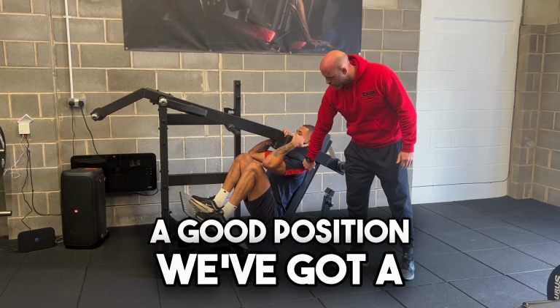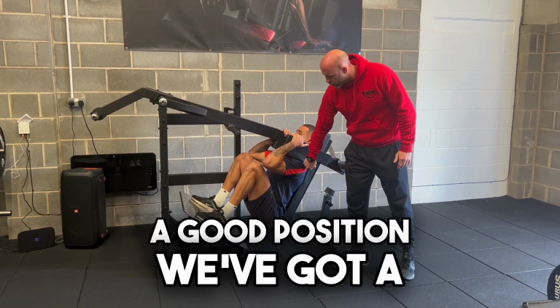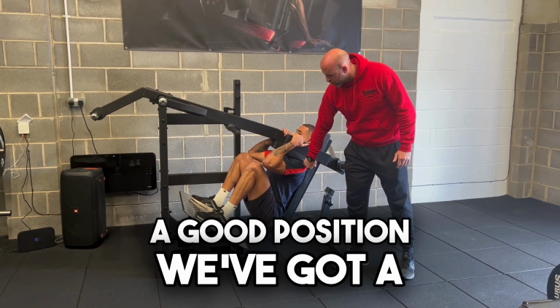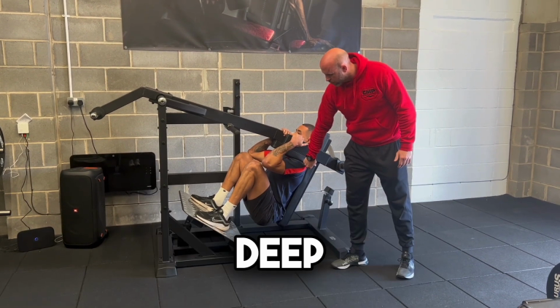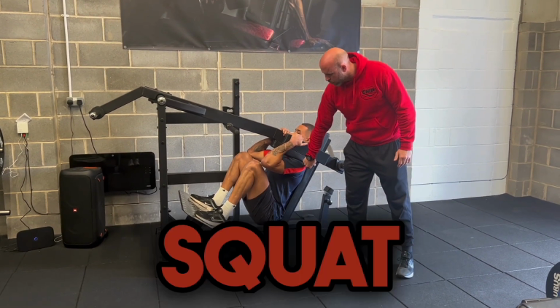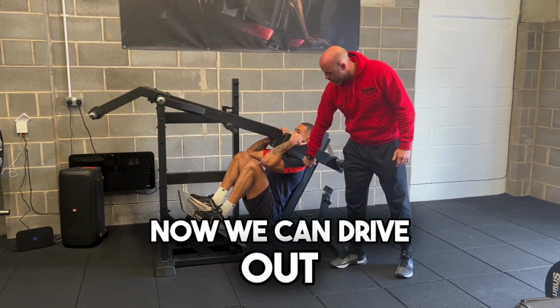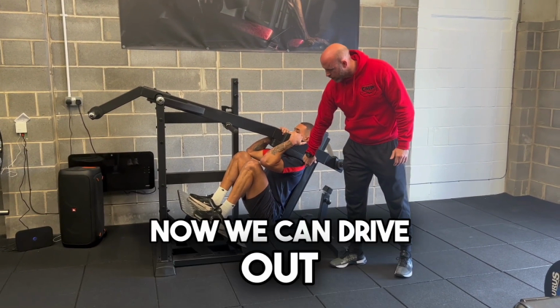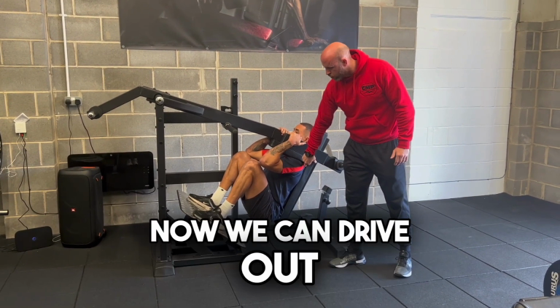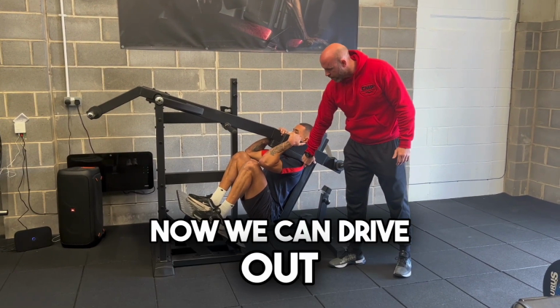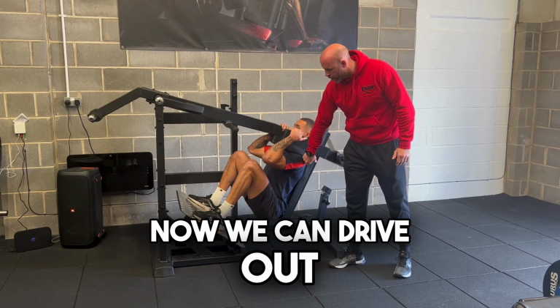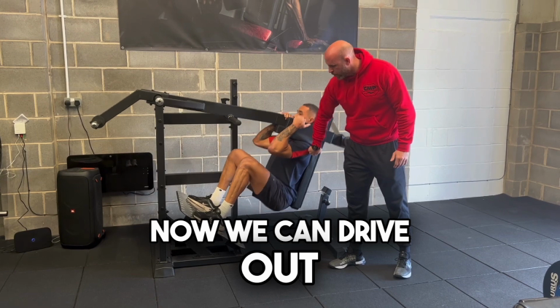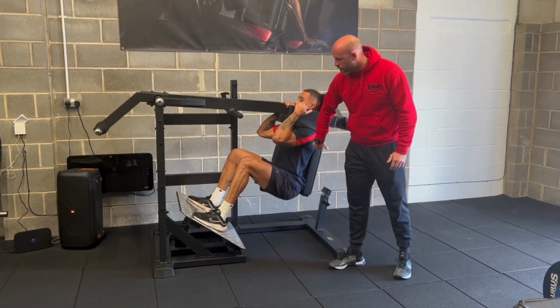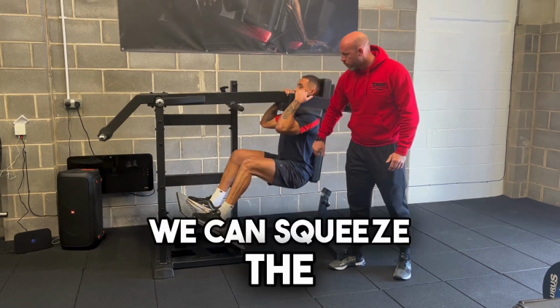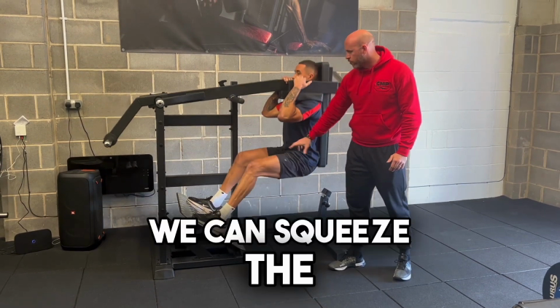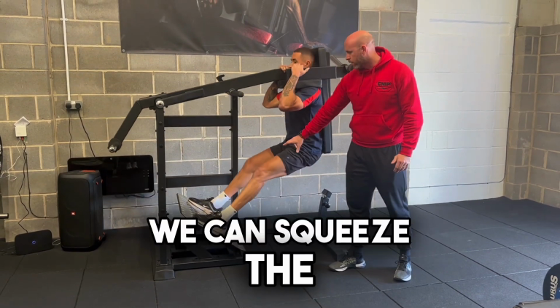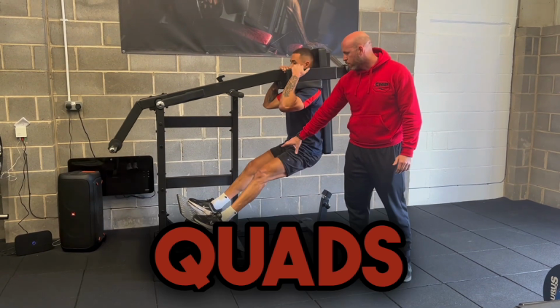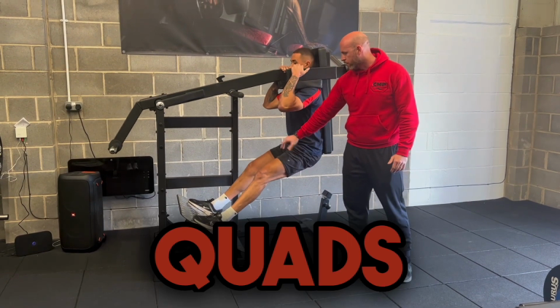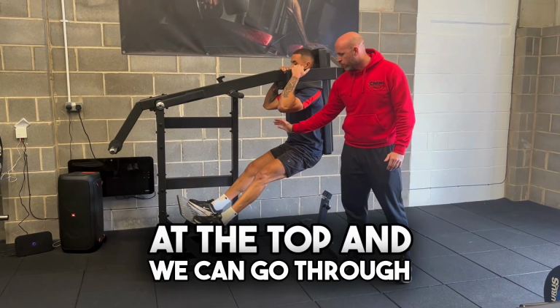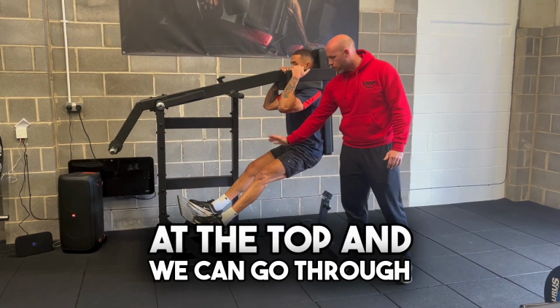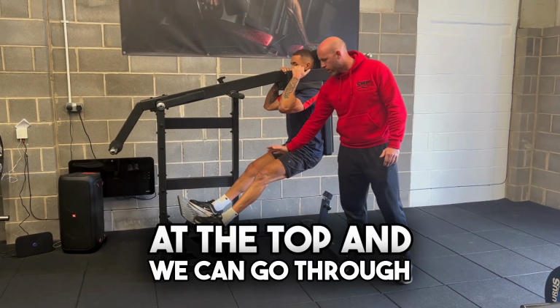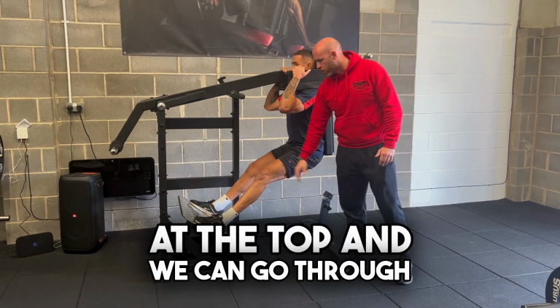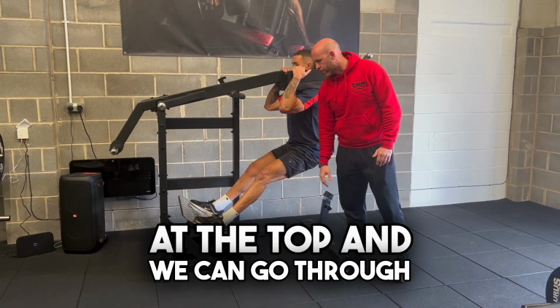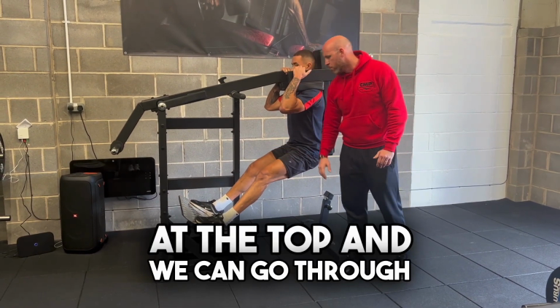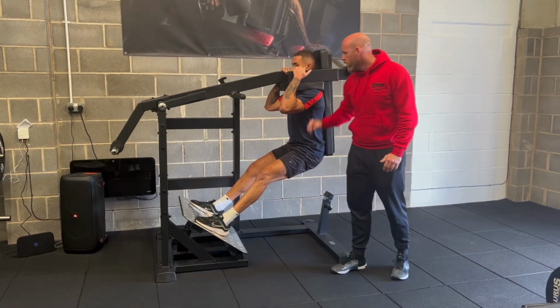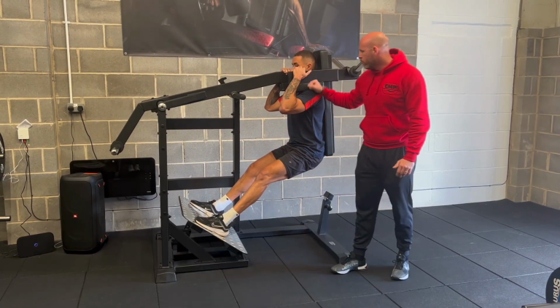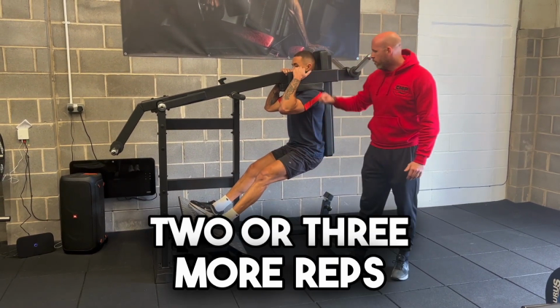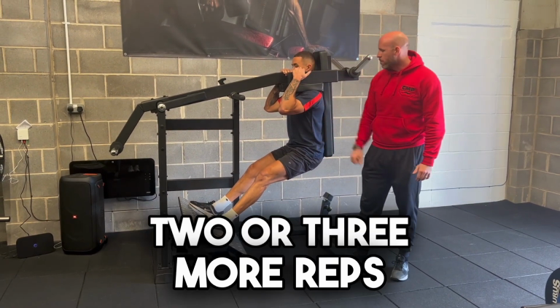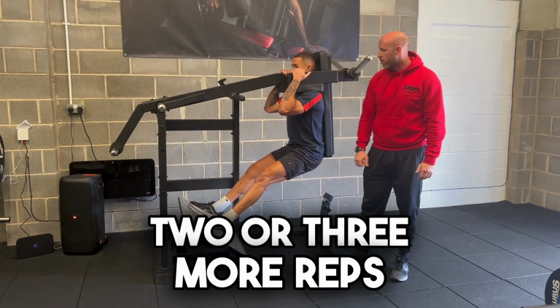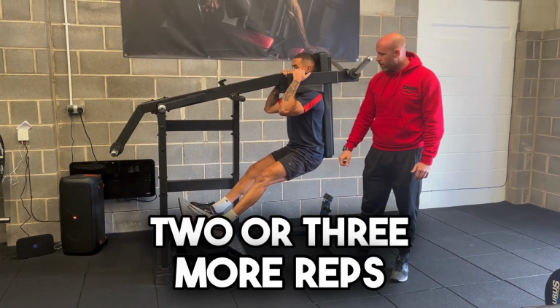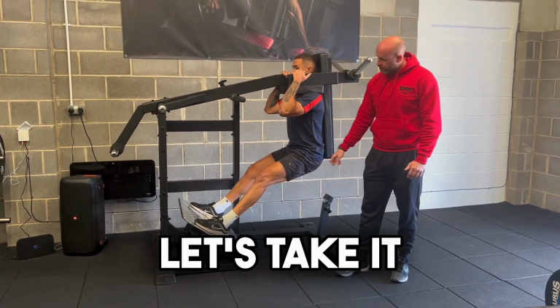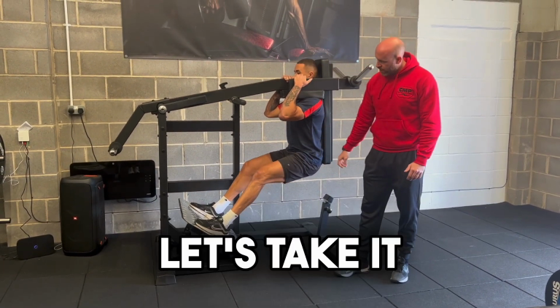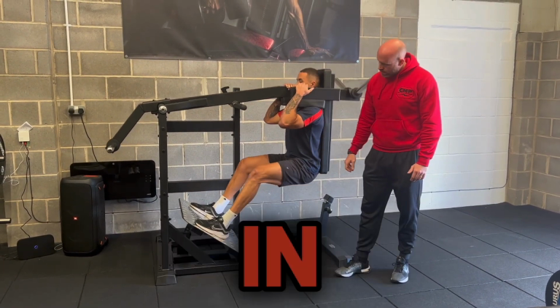We've got a deep squat. Now we can drive out, squeeze the quads at the top, and we can go through two or three more reps — let's take it in.